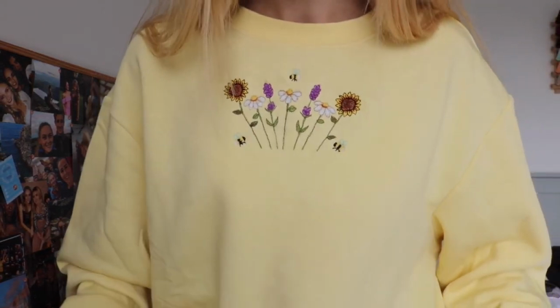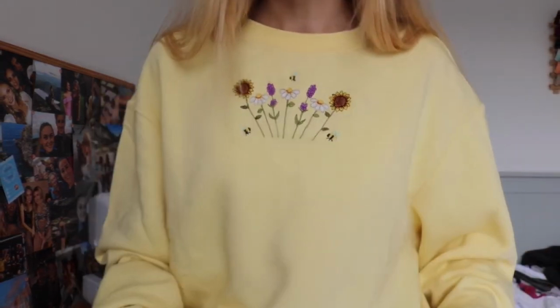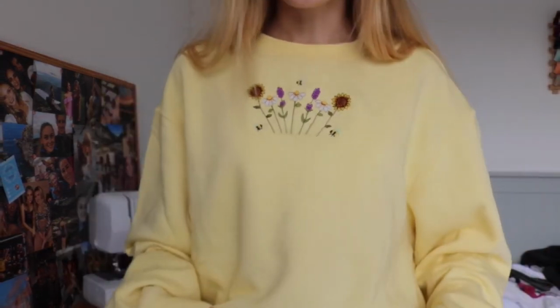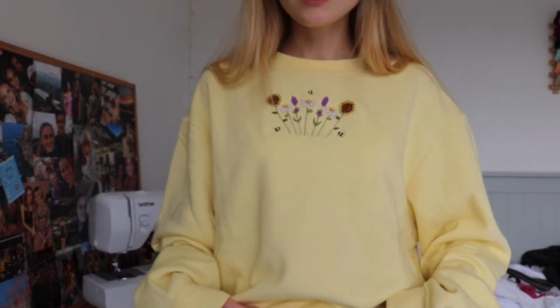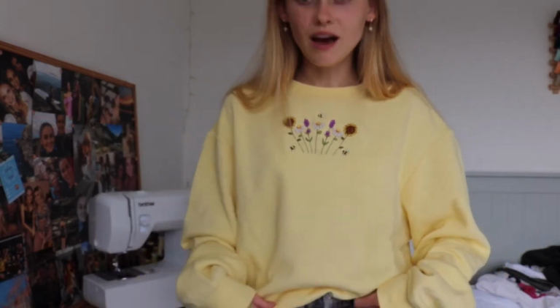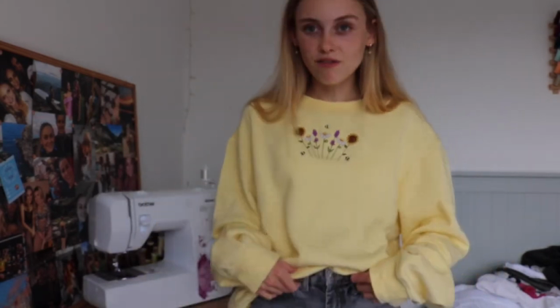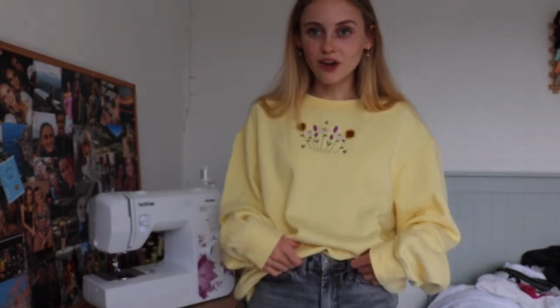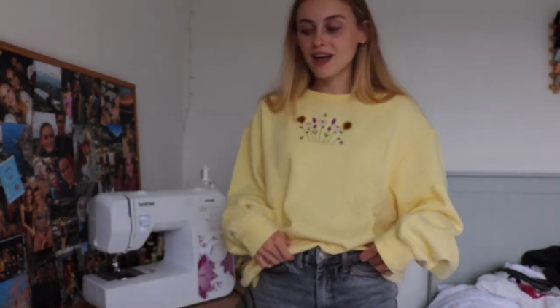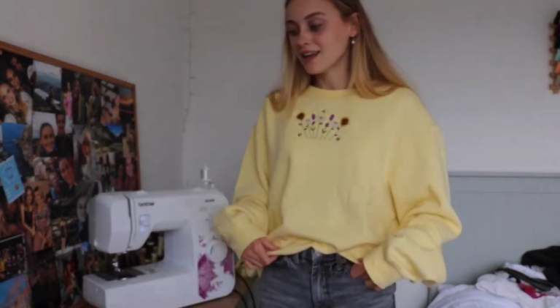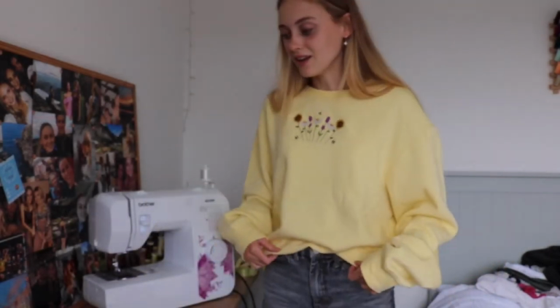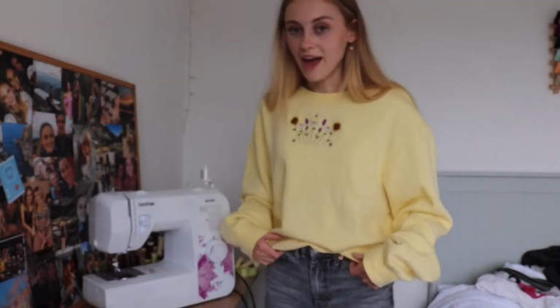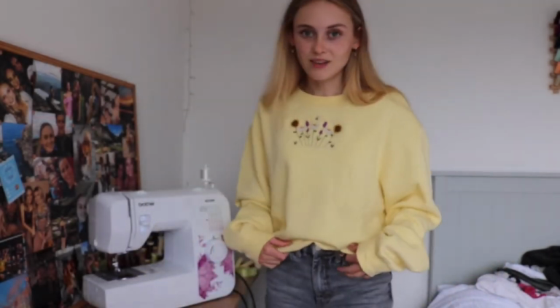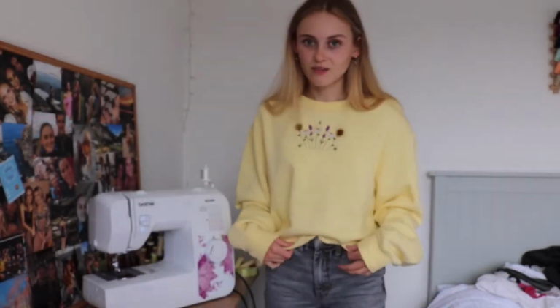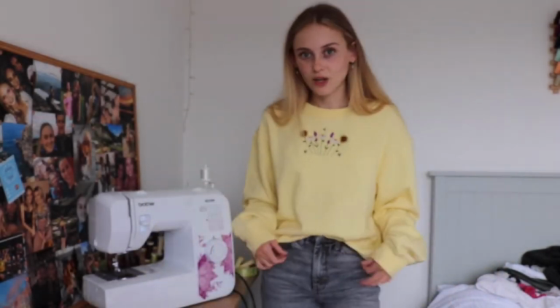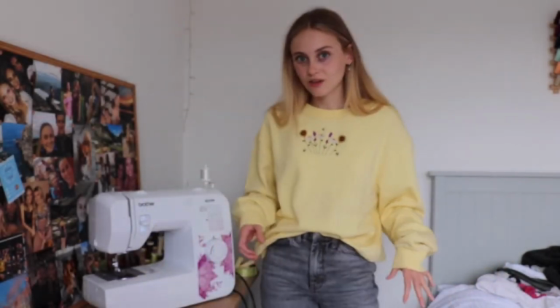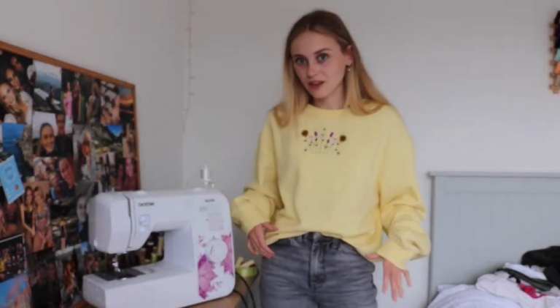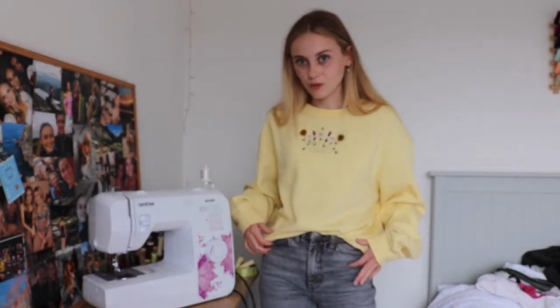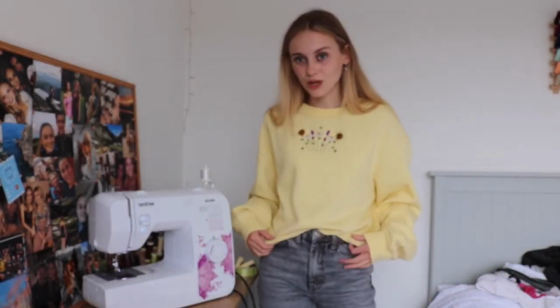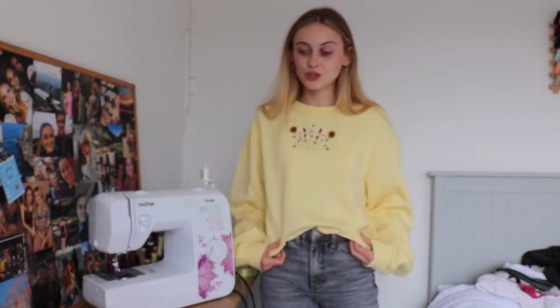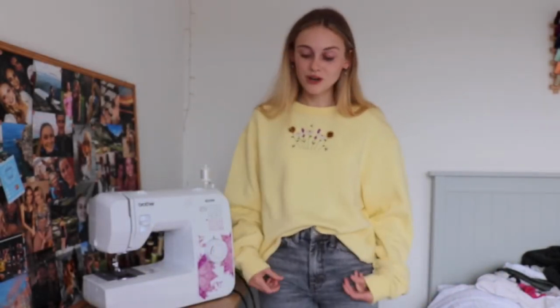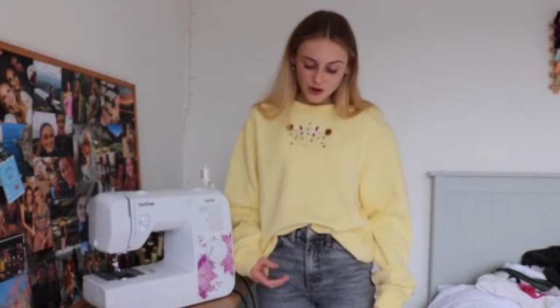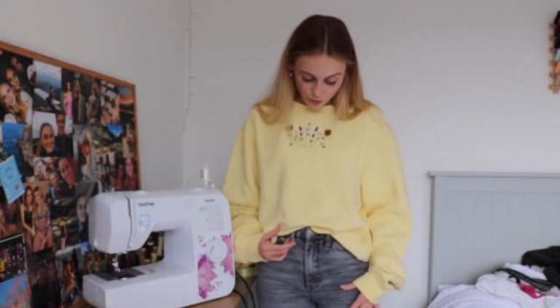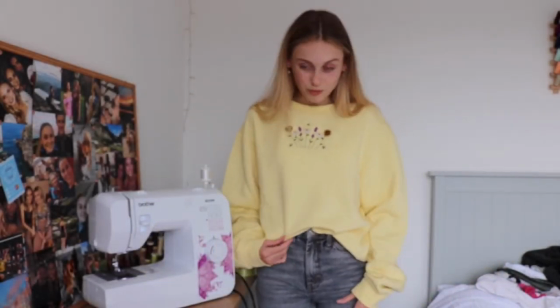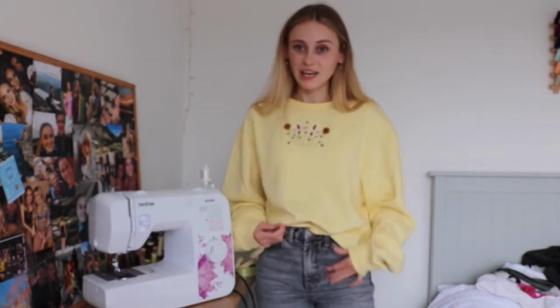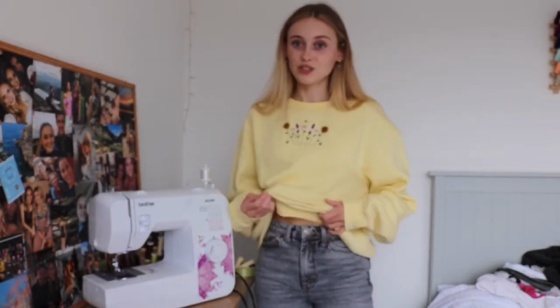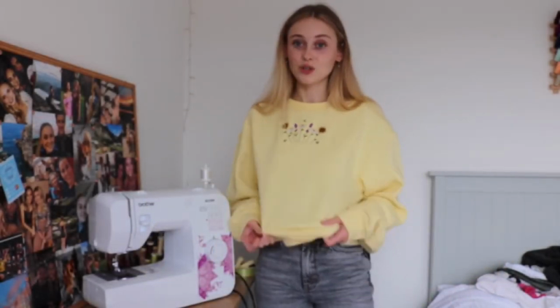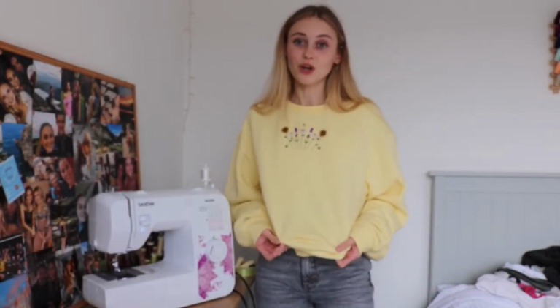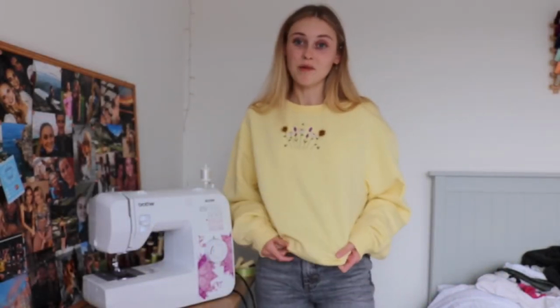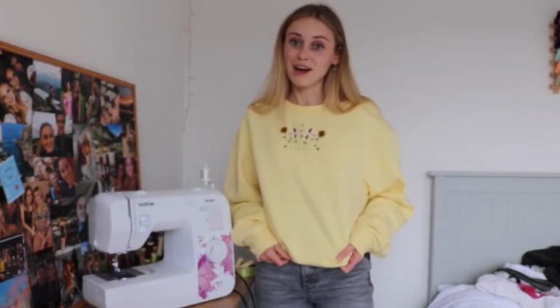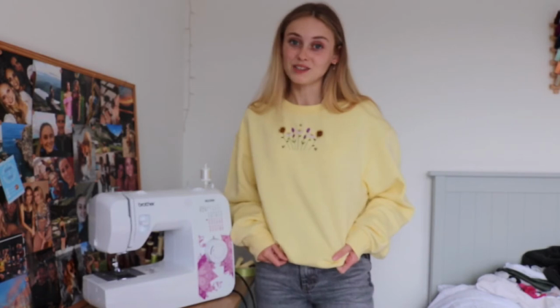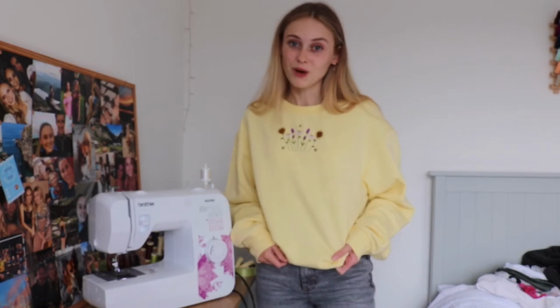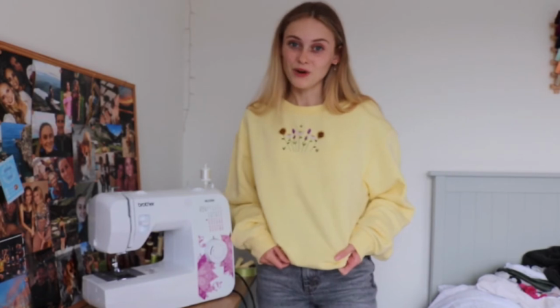I thought a fun little end to this video — since it's quite short — would be to show you how I package up my orders.